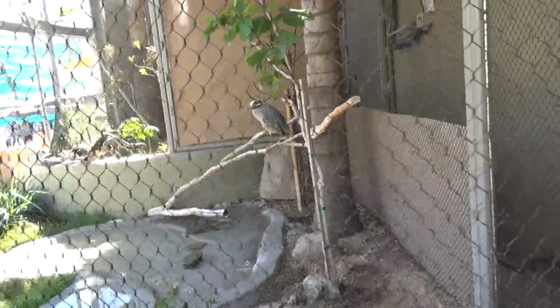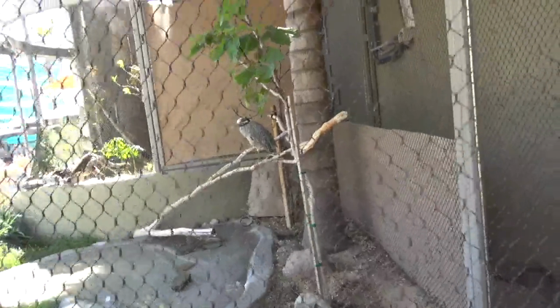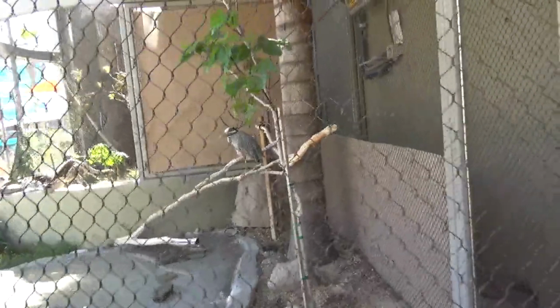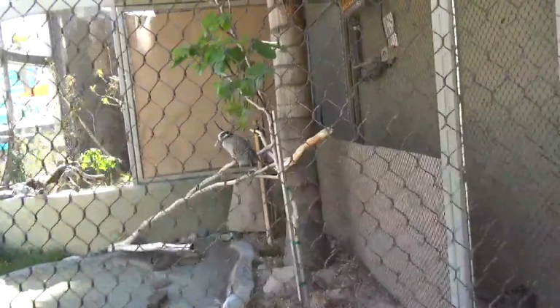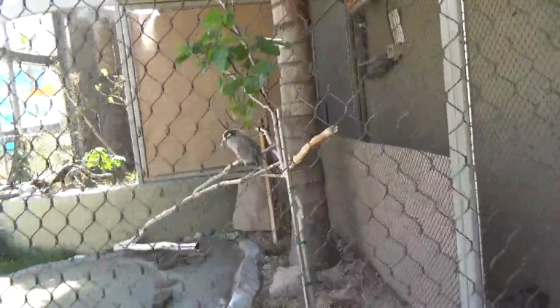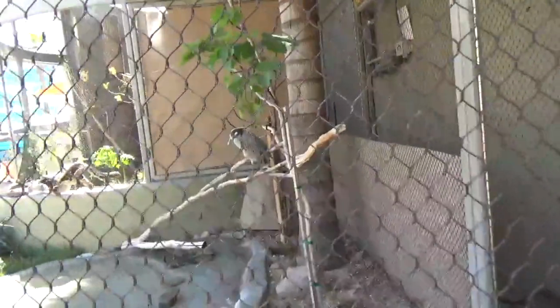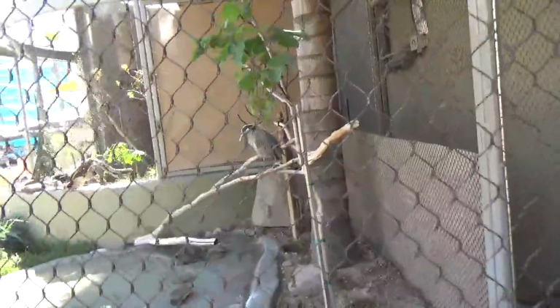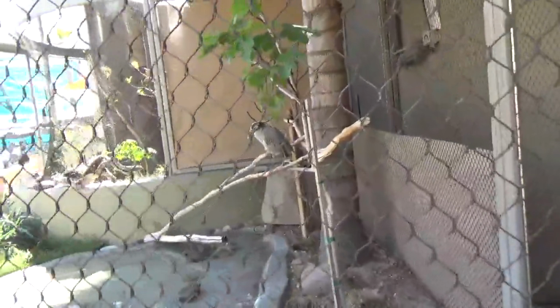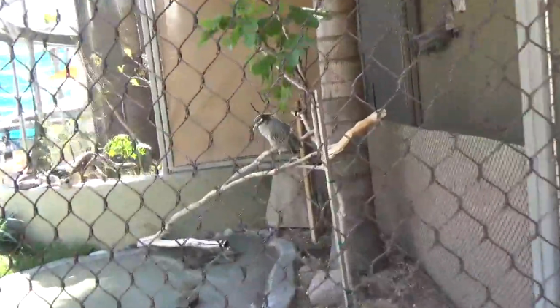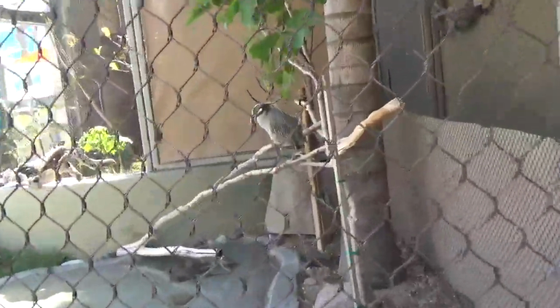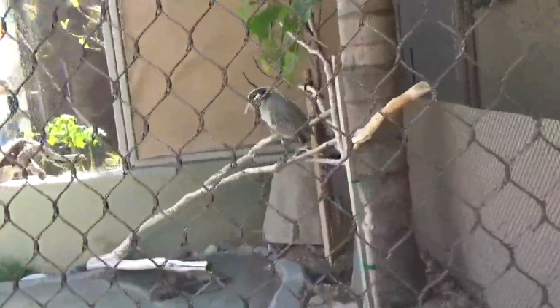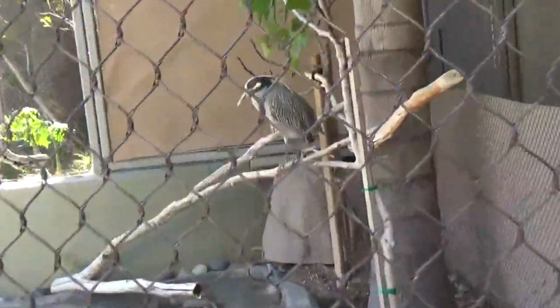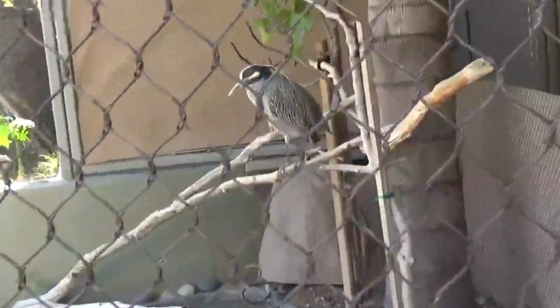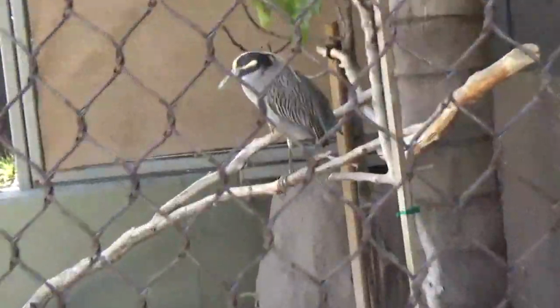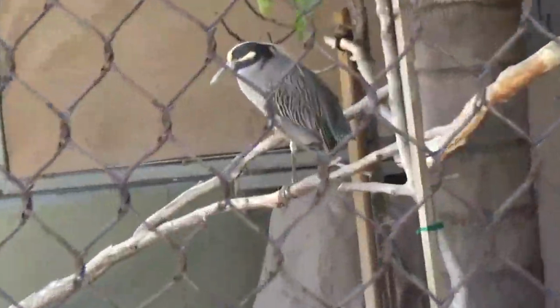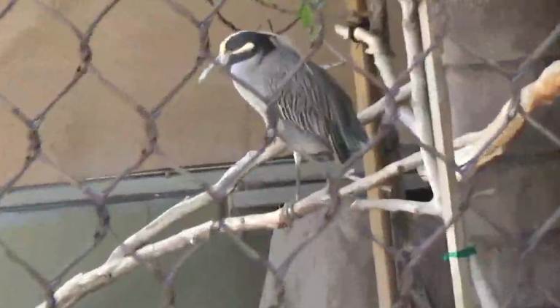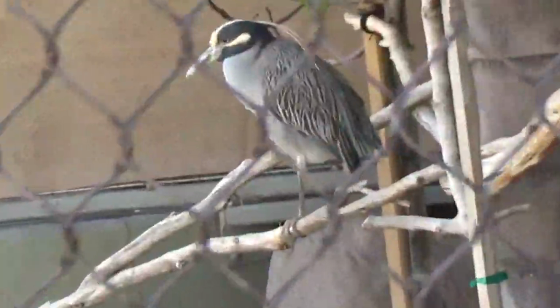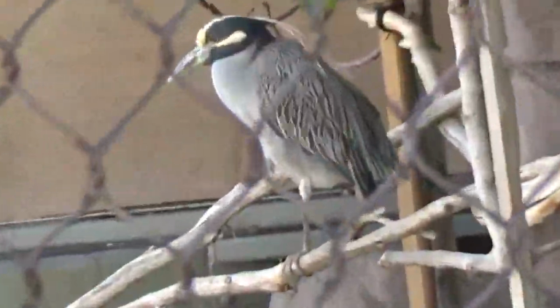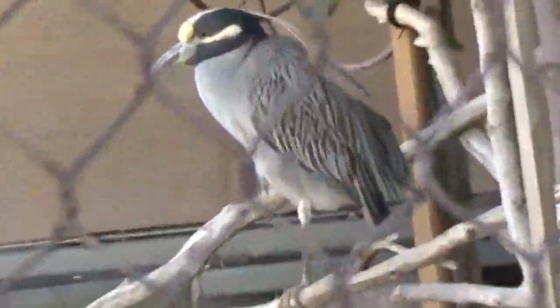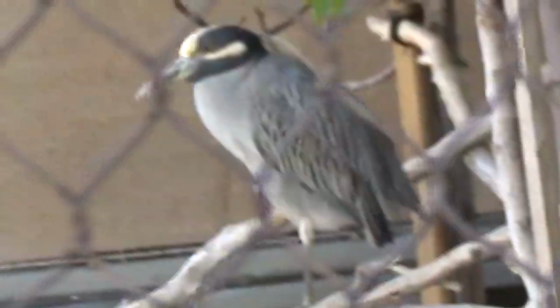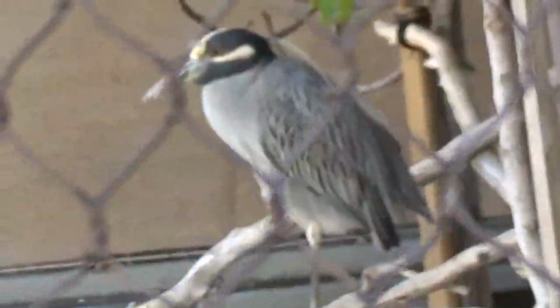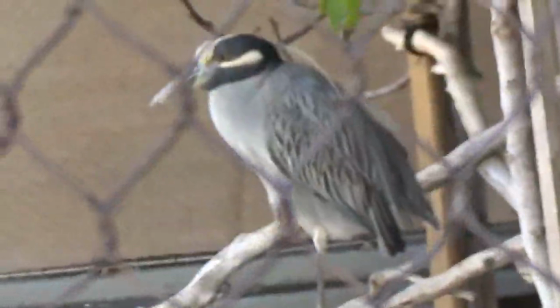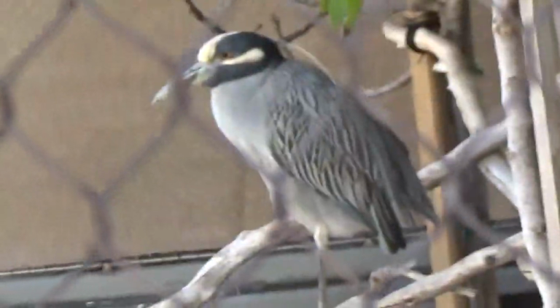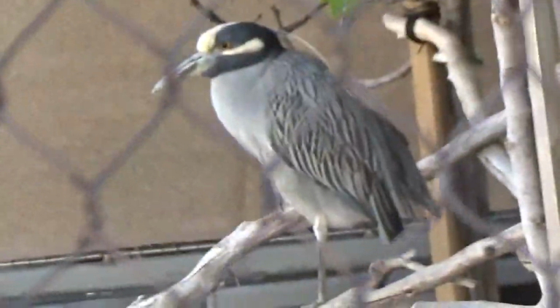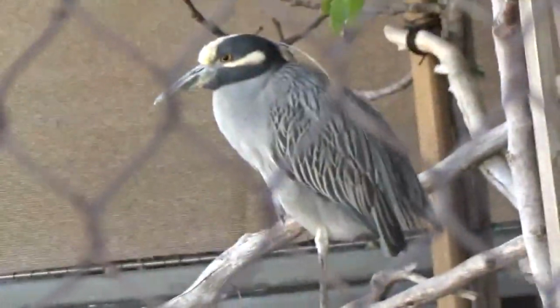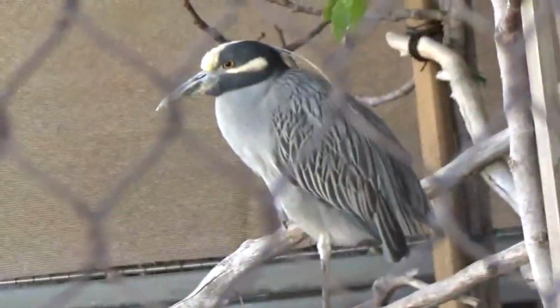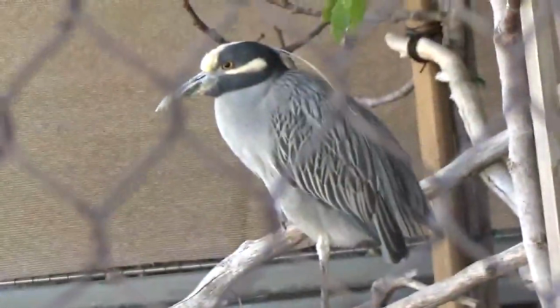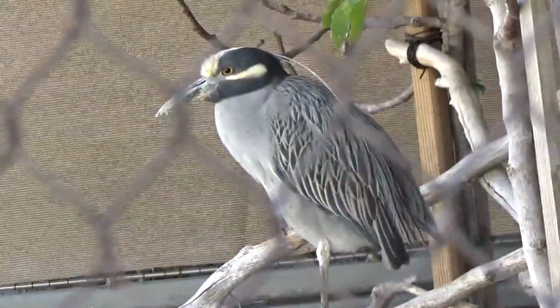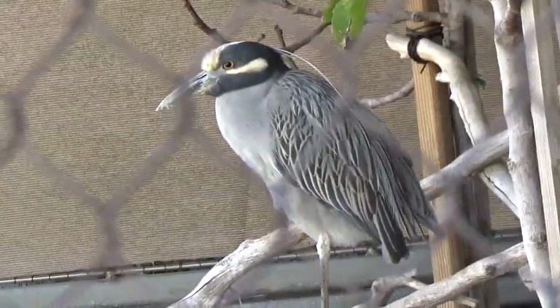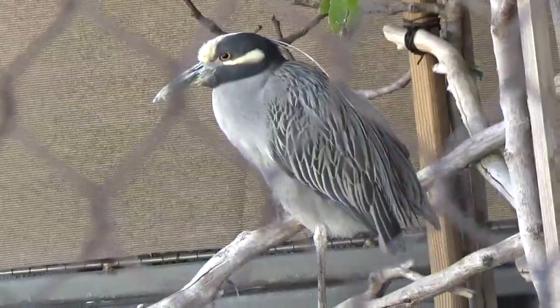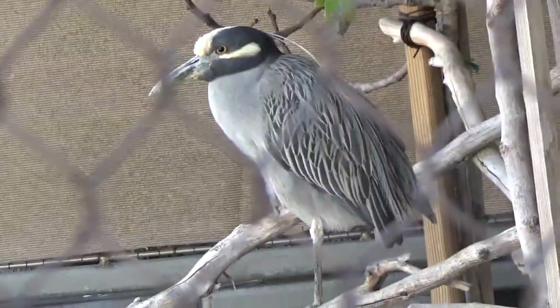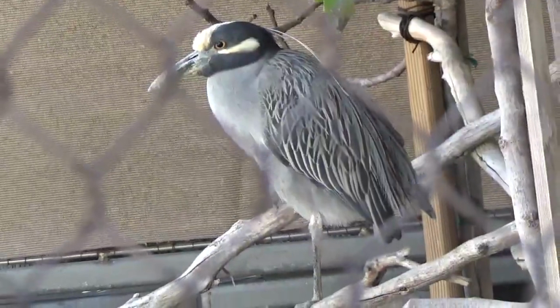He looks so upset. Oh, he only has one leg. It's a kingfisher.